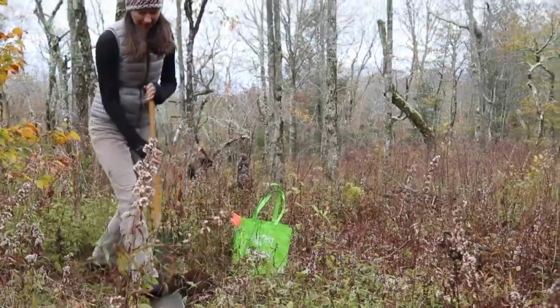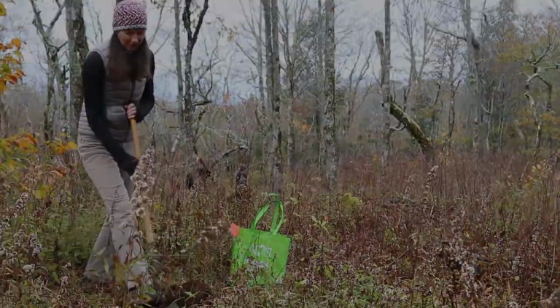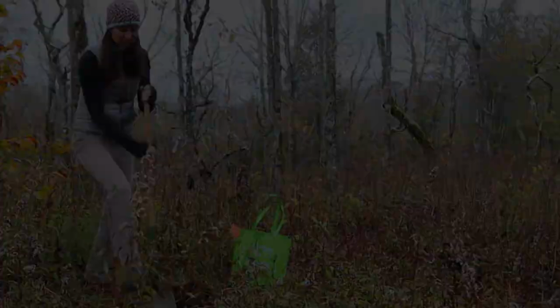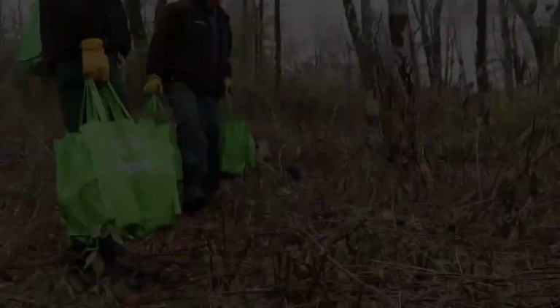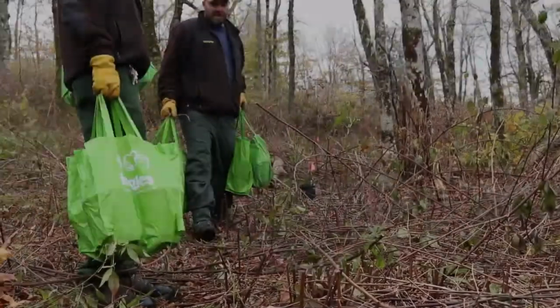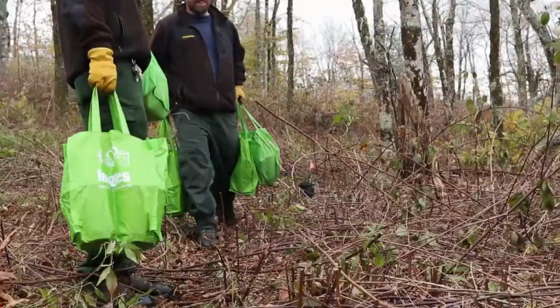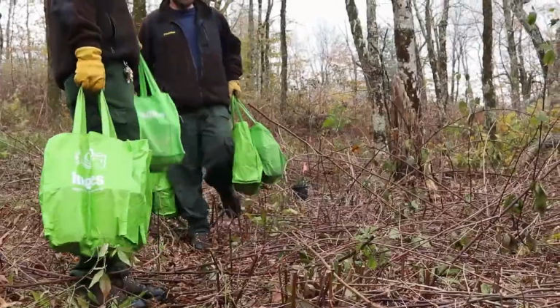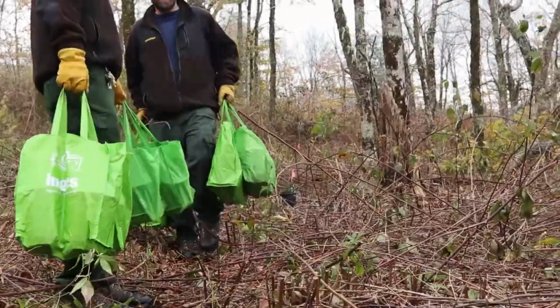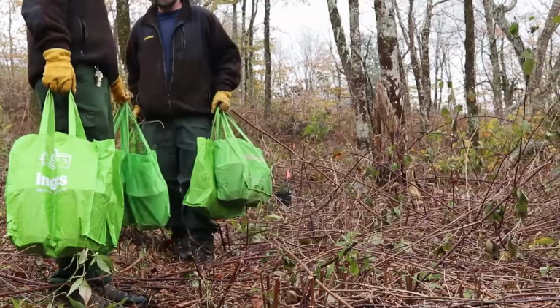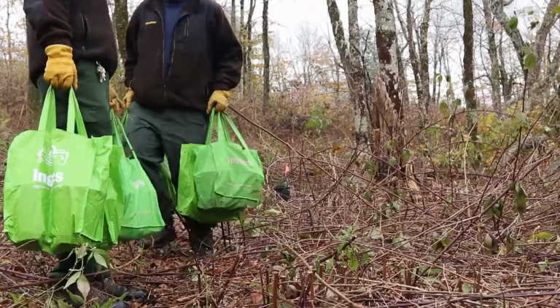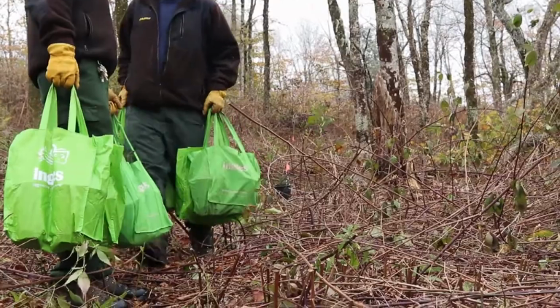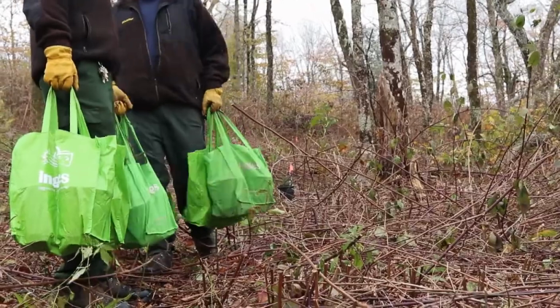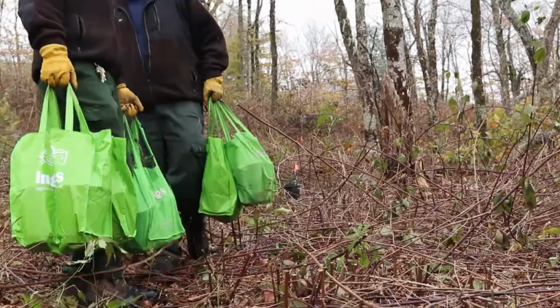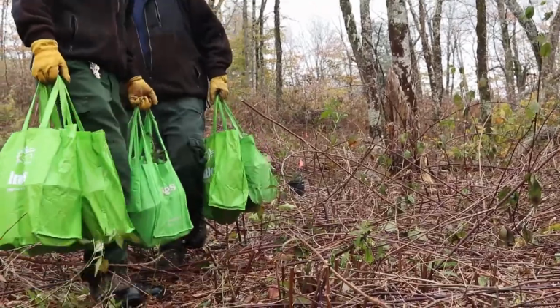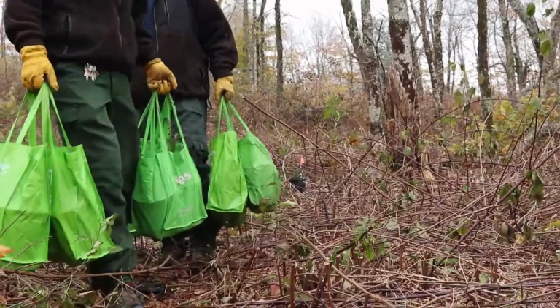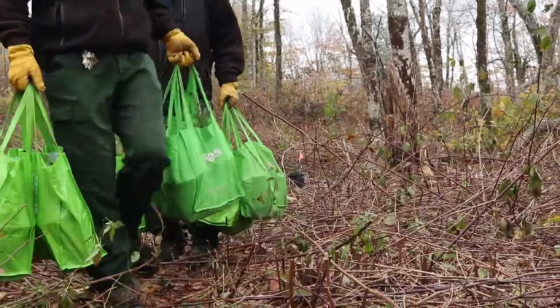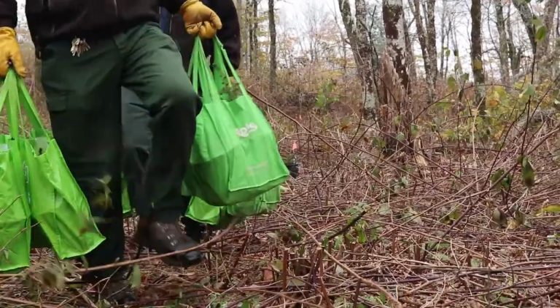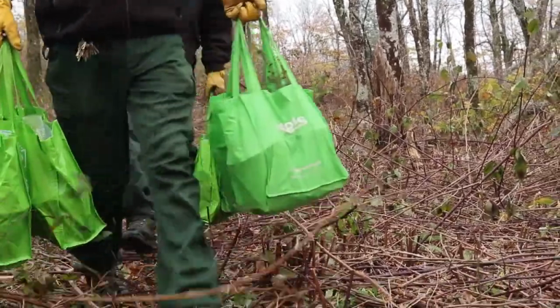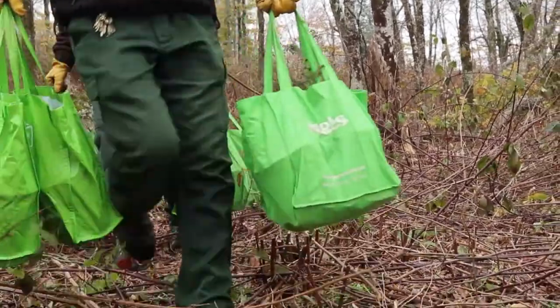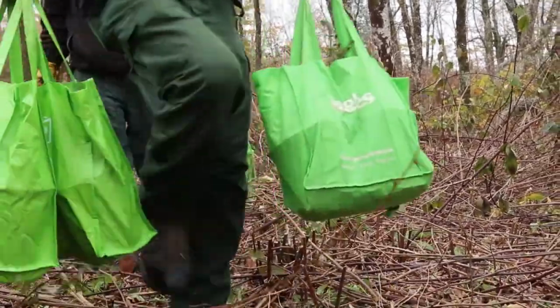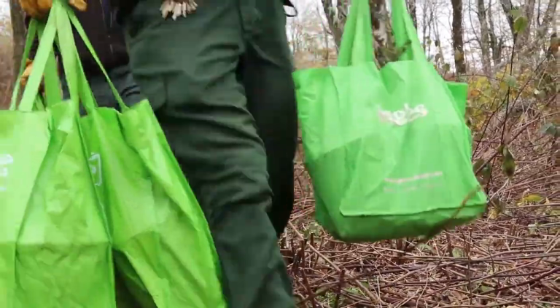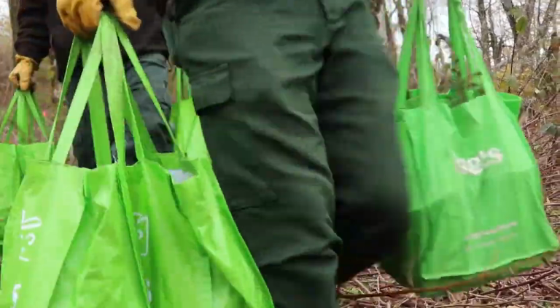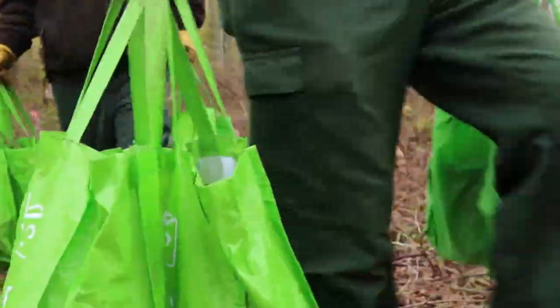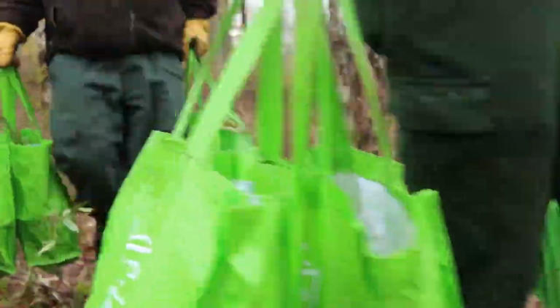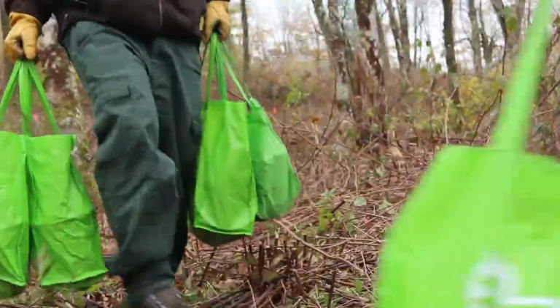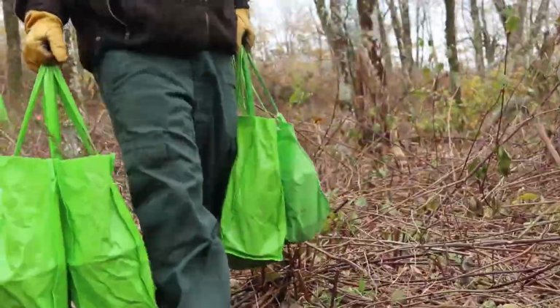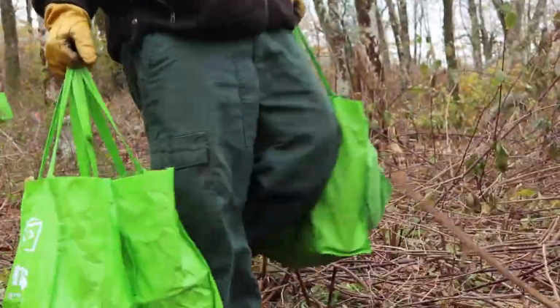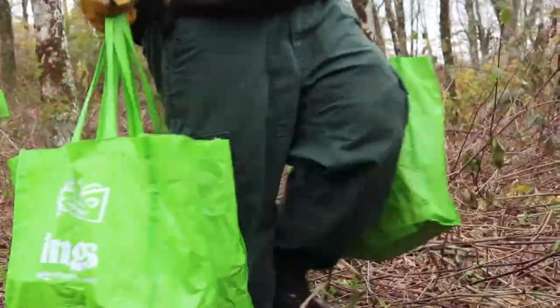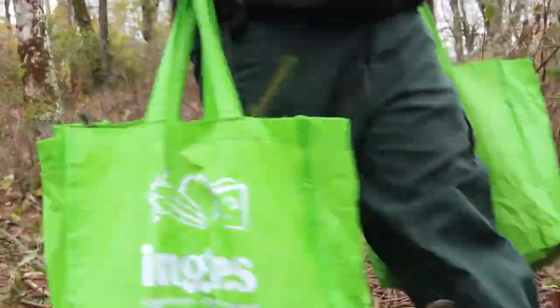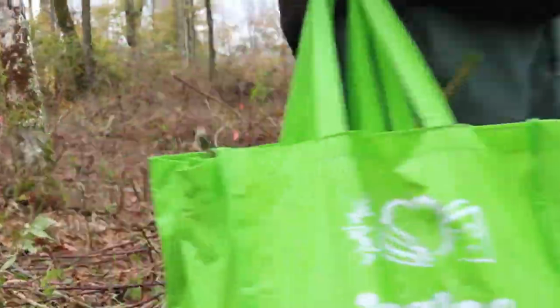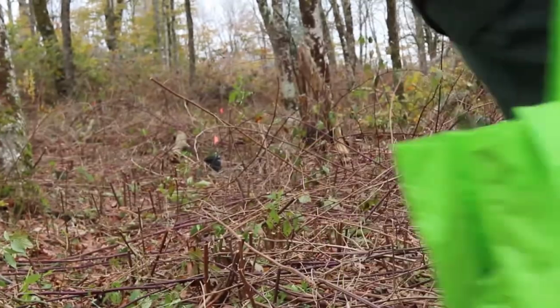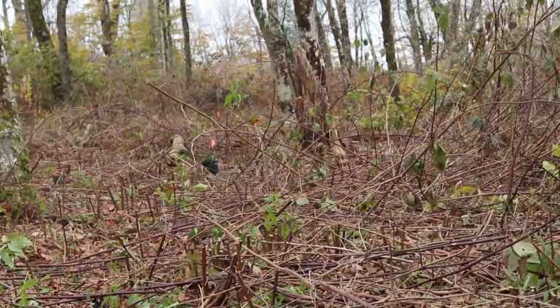Today we are here to plant 250 red spruce seedlings to benefit the endangered Carolina Northern Flying Squirrel.